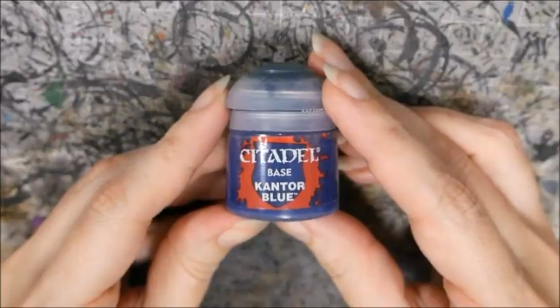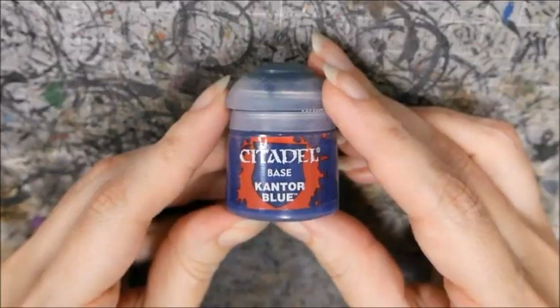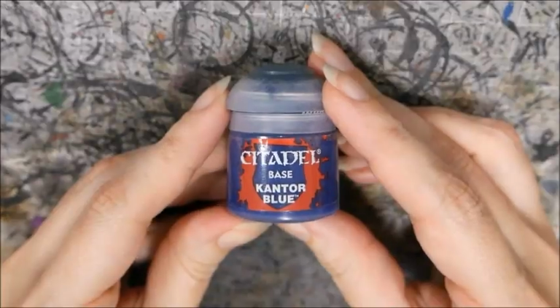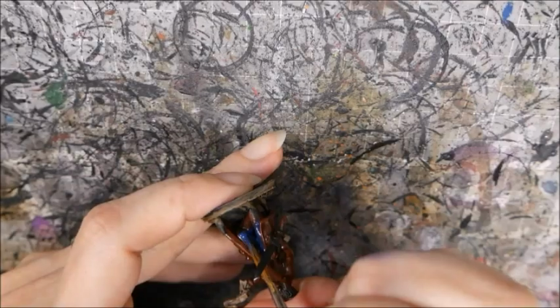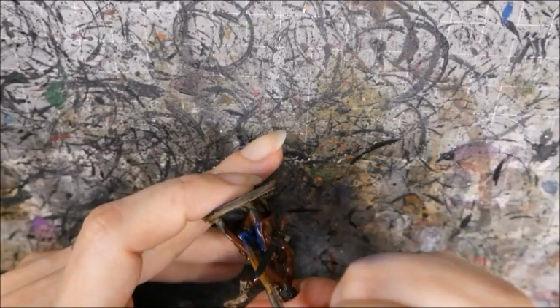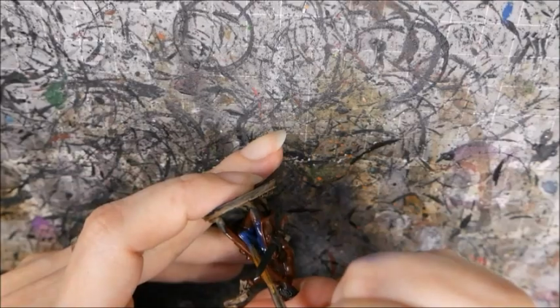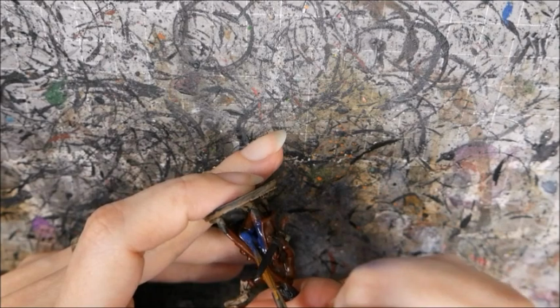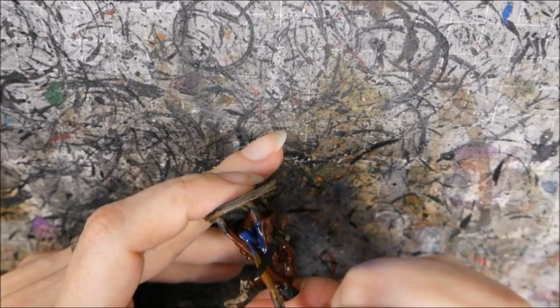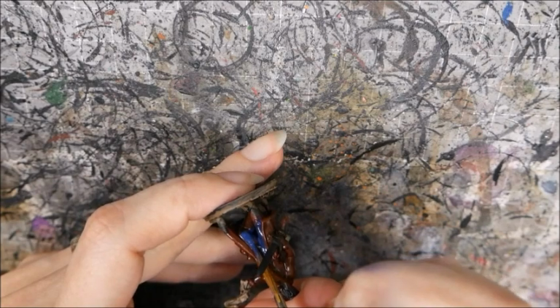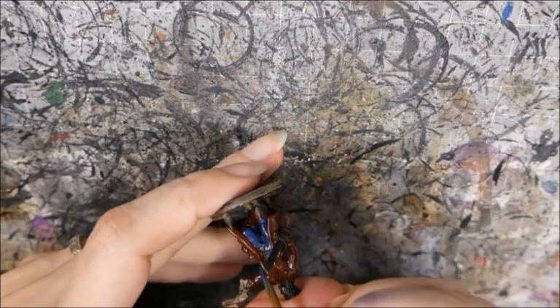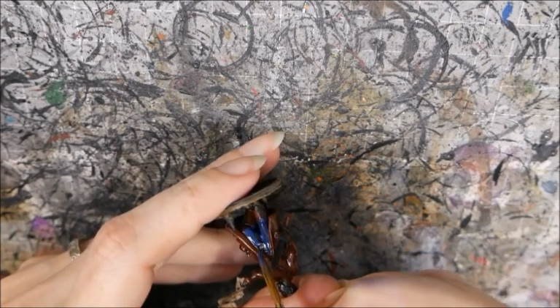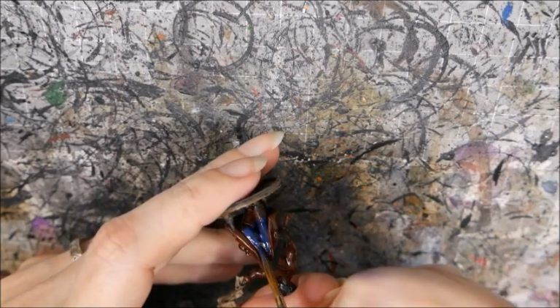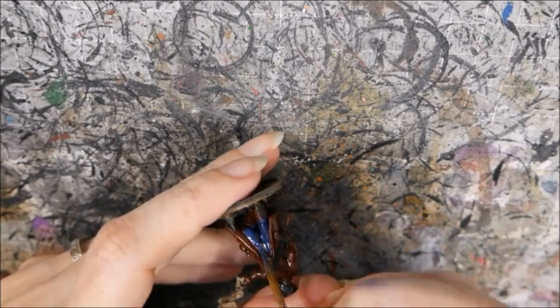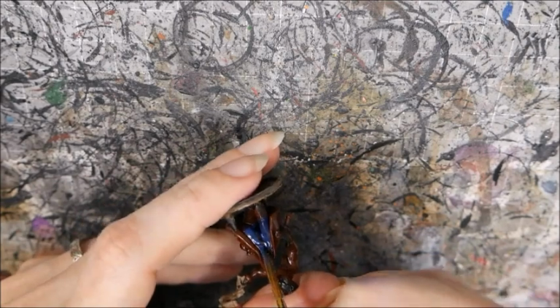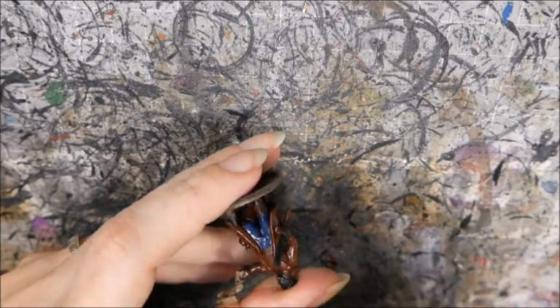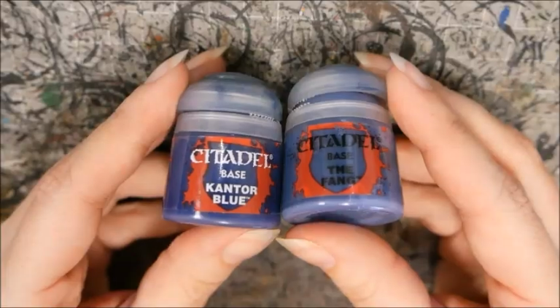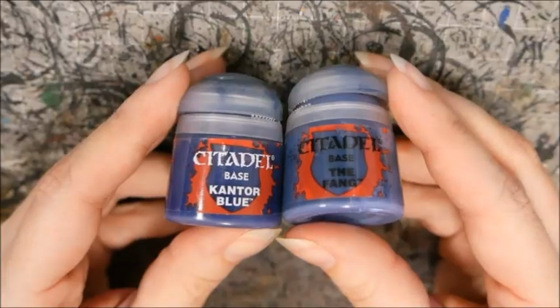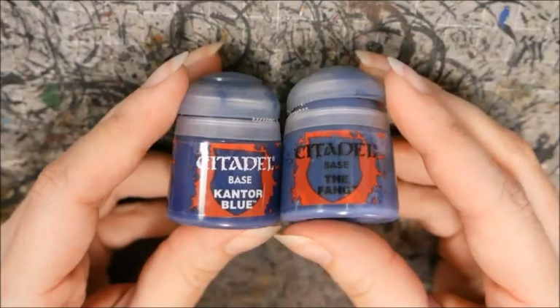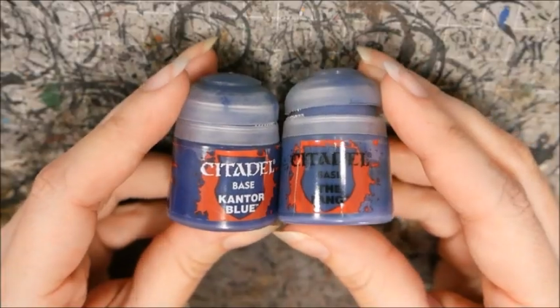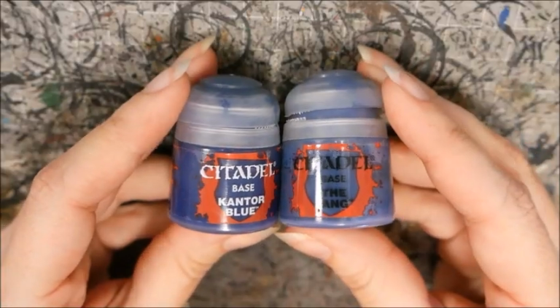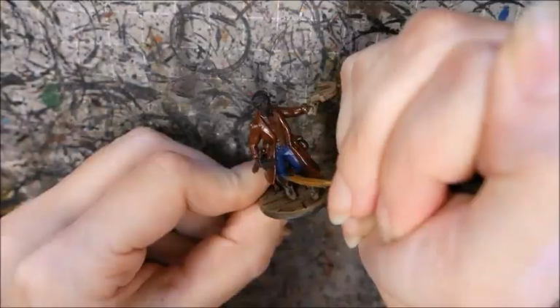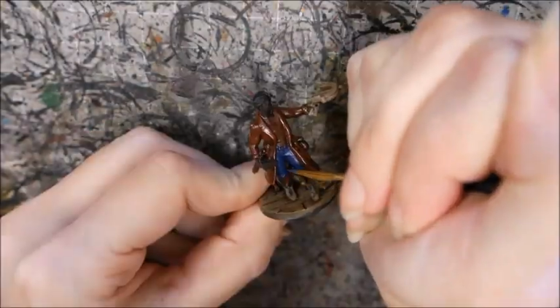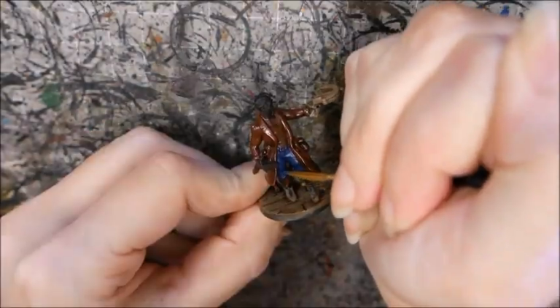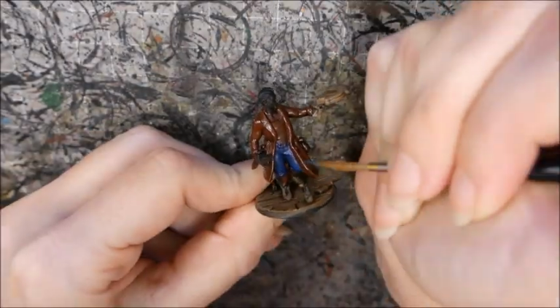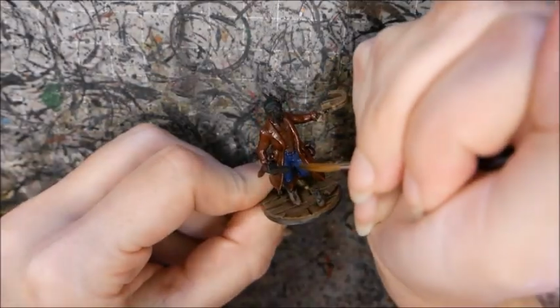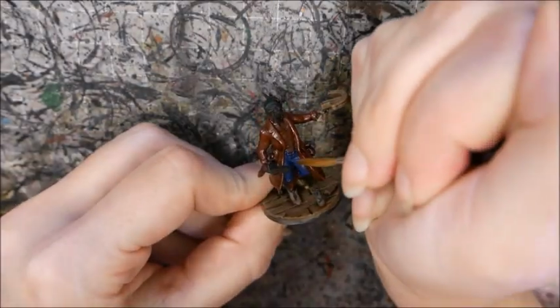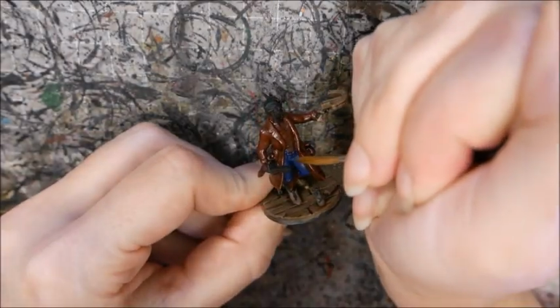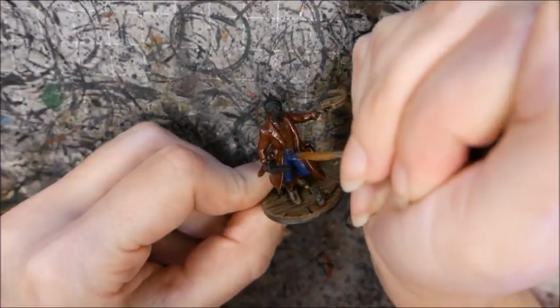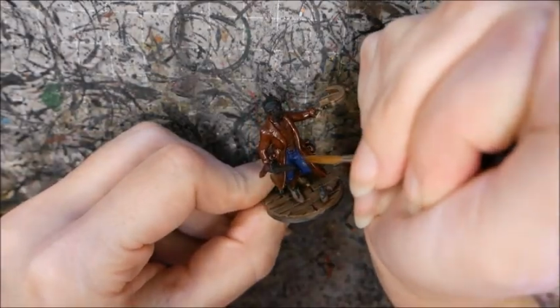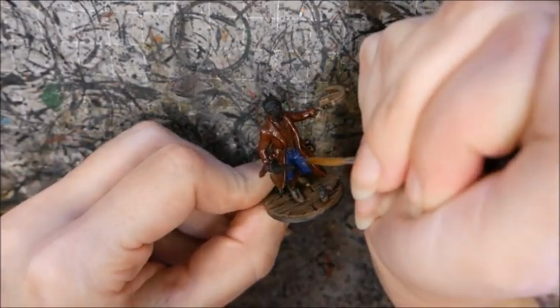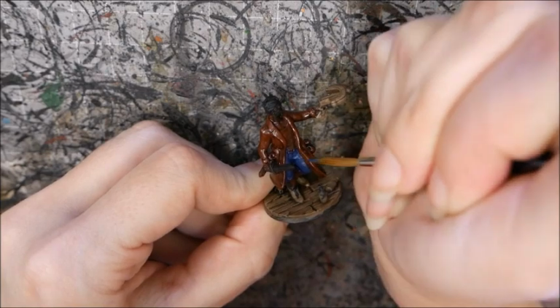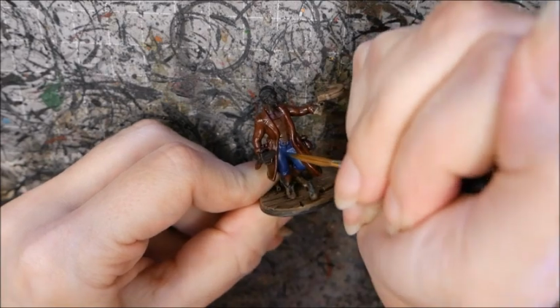I painted the pants with Cantor Blue. I mixed in the Fang for the highlight, adding a little more of the Fang for an even lighter highlight.